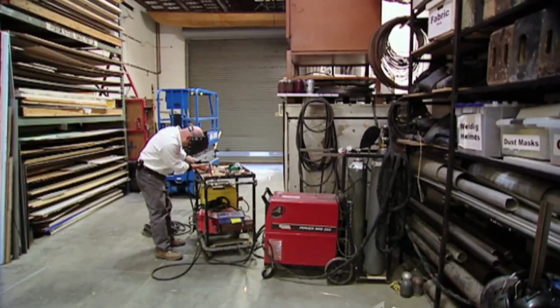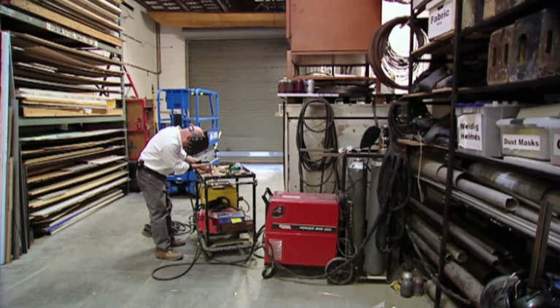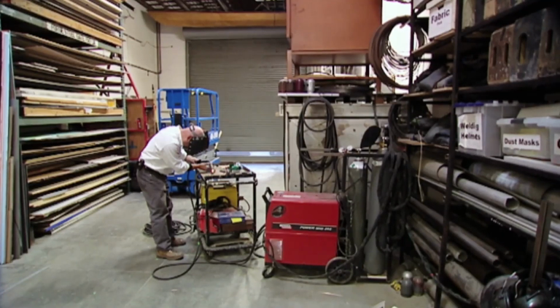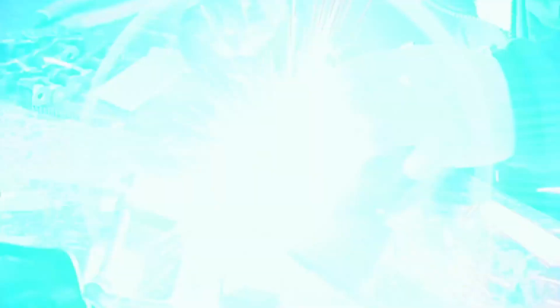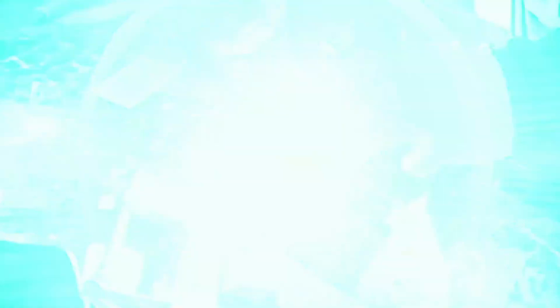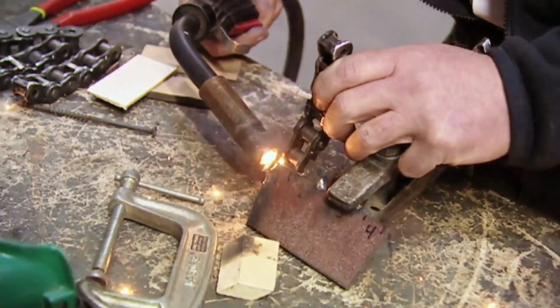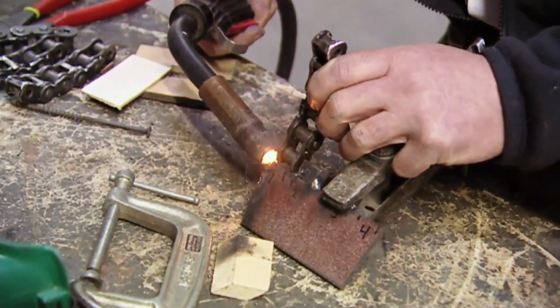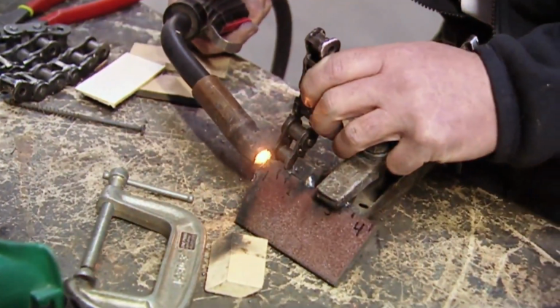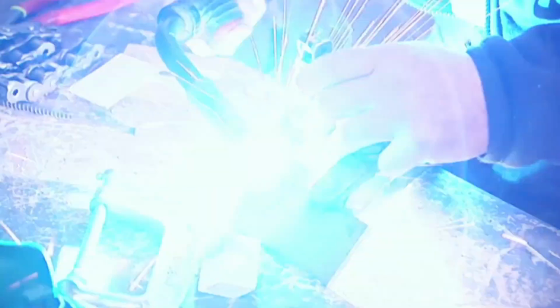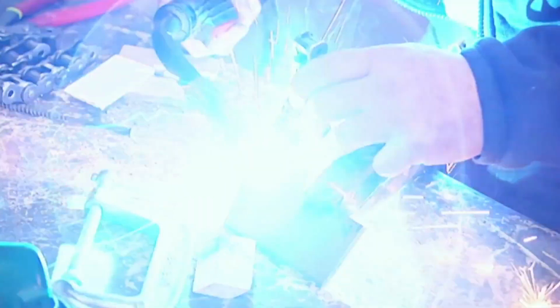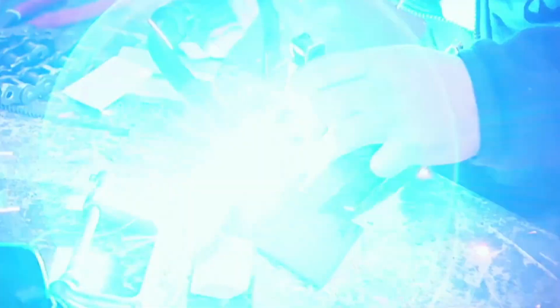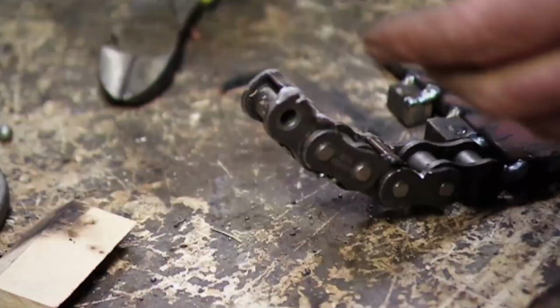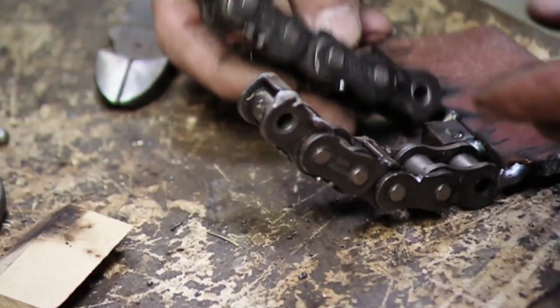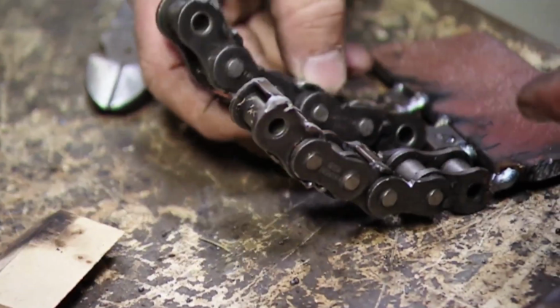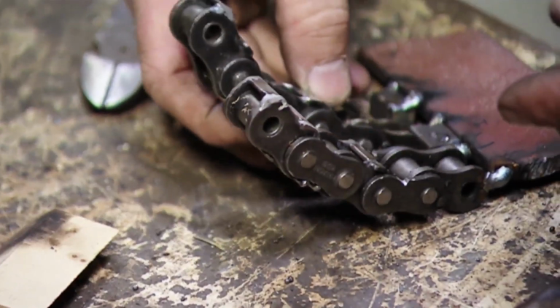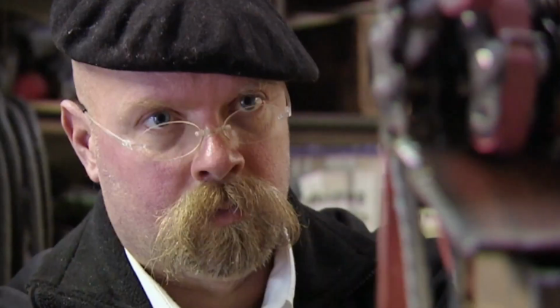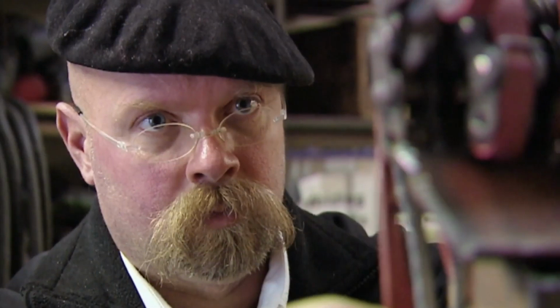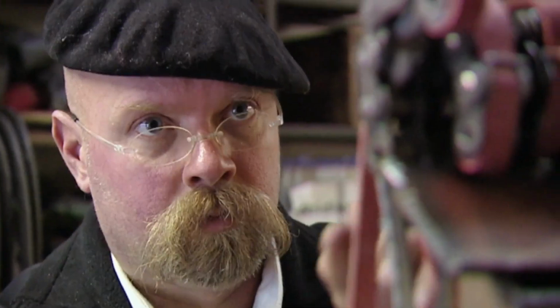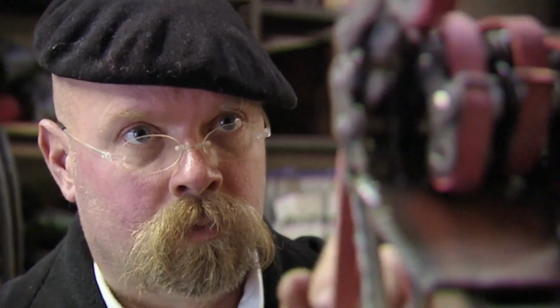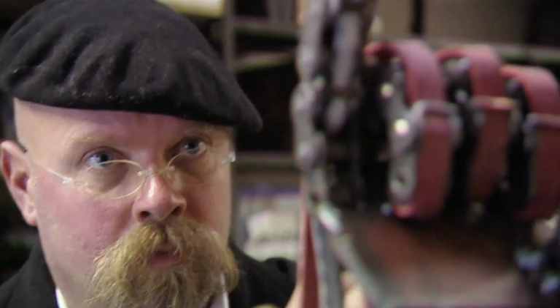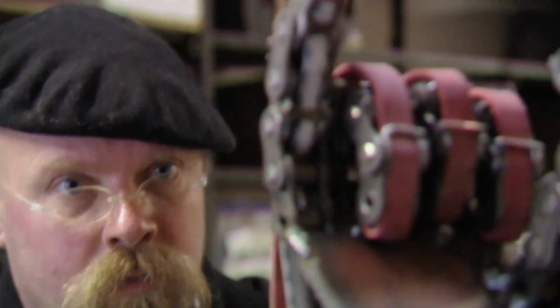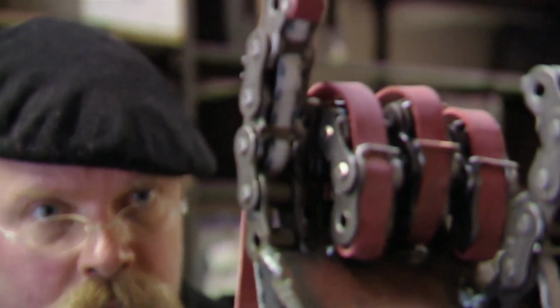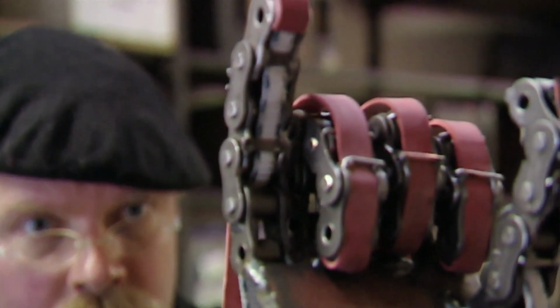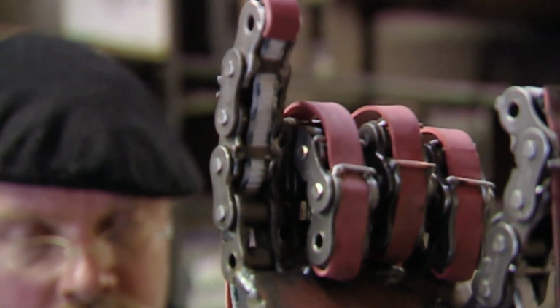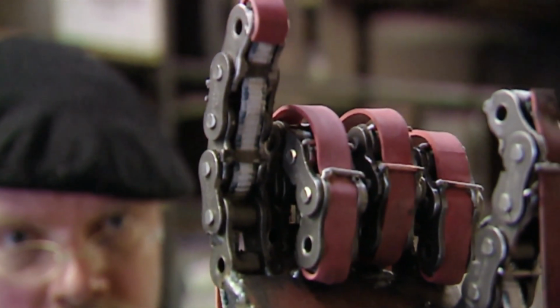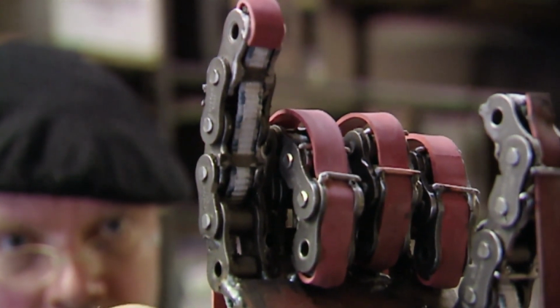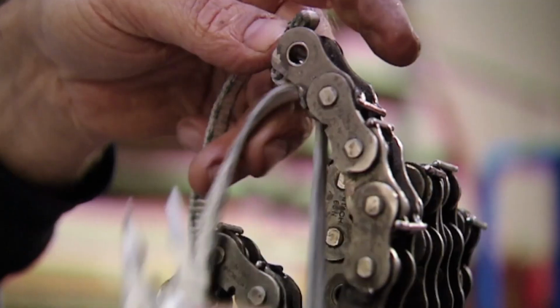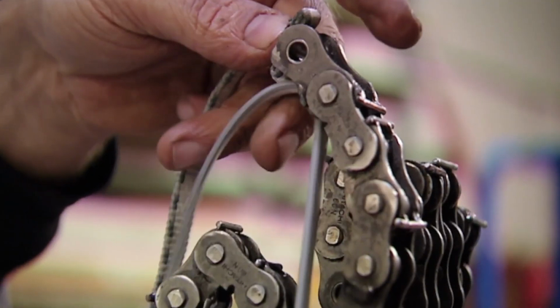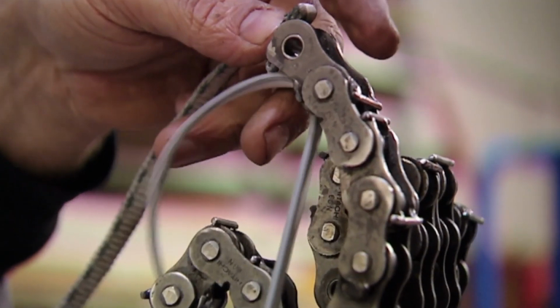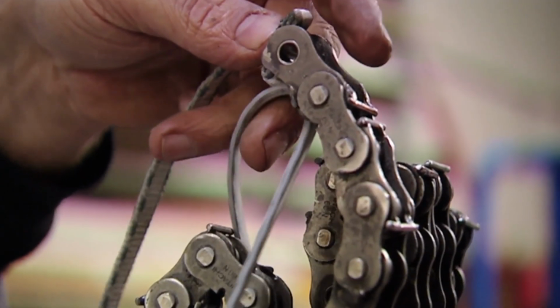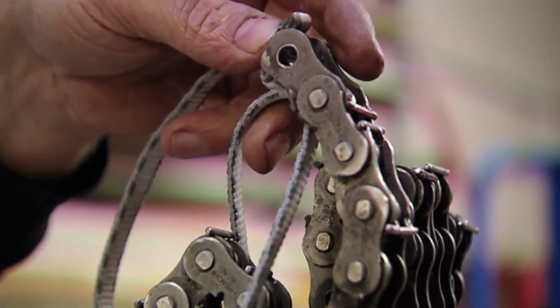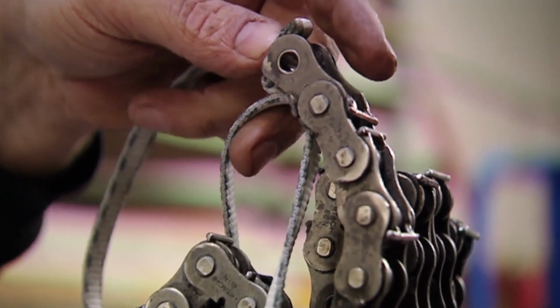Studying screenshots from the Mythbusters episode saved me a ton of time in prototyping by telling me where to route the cables and put the little bars.